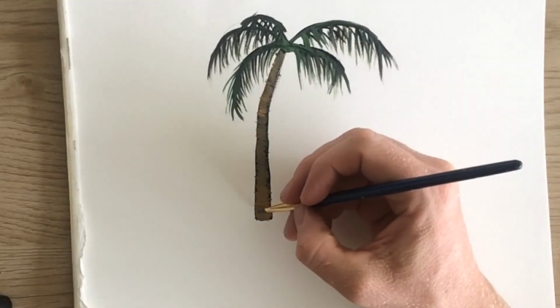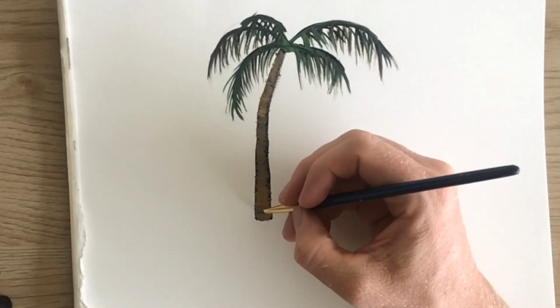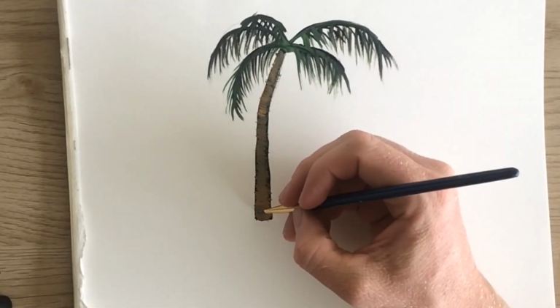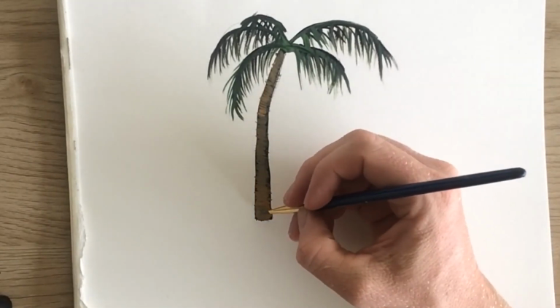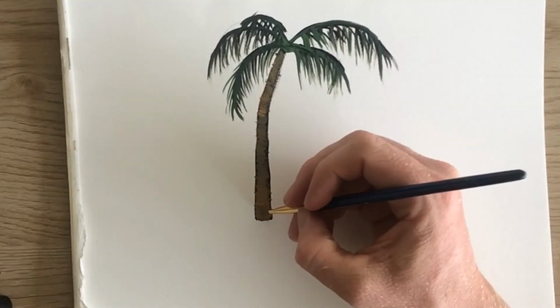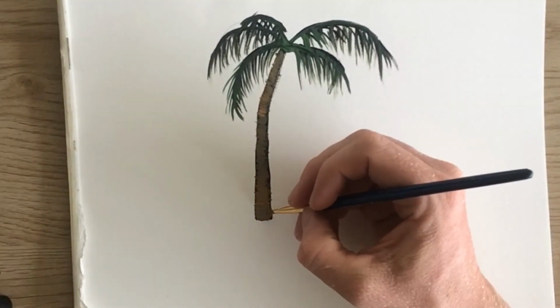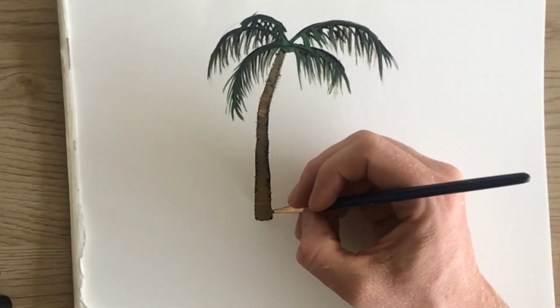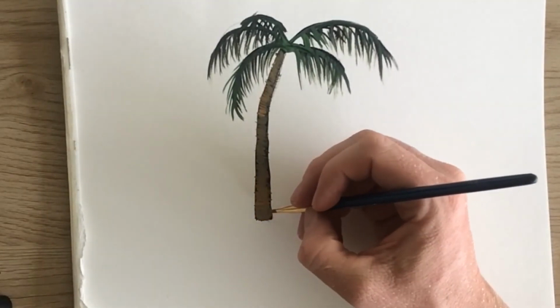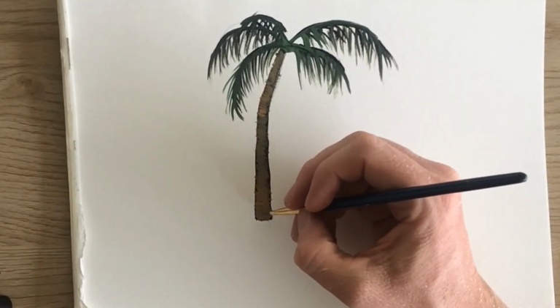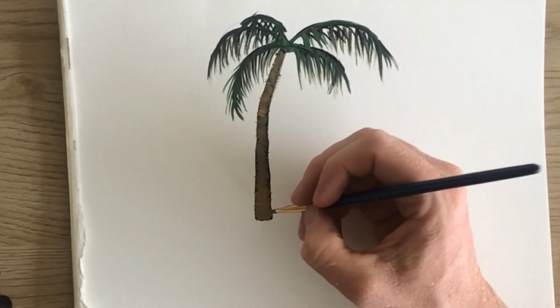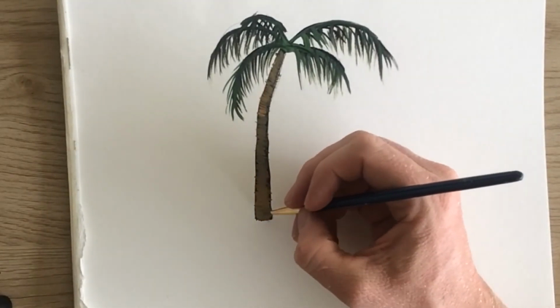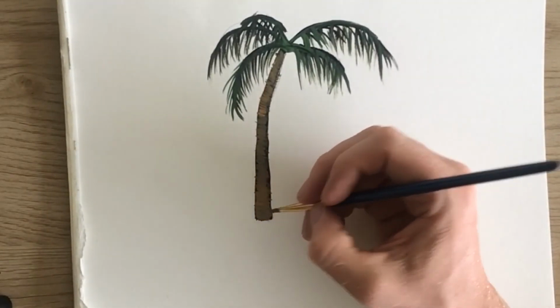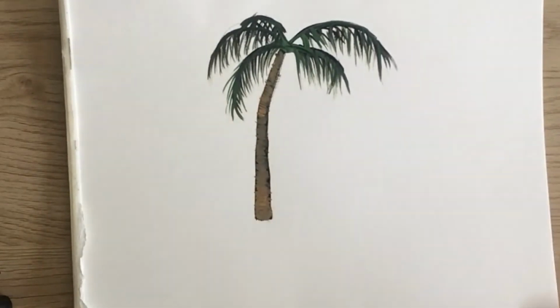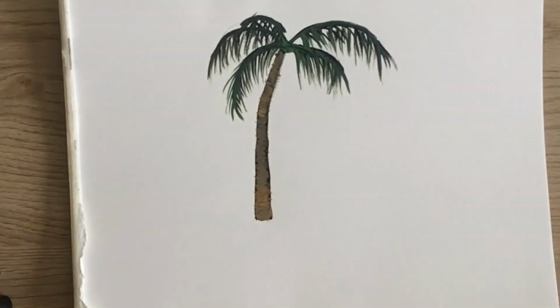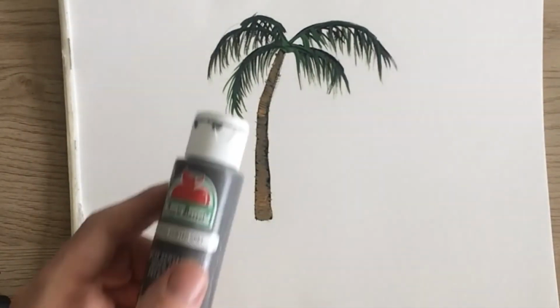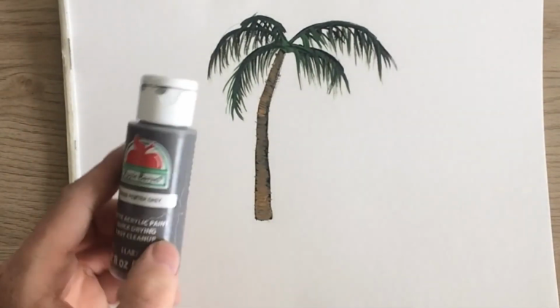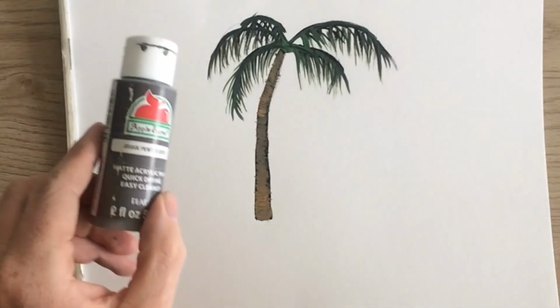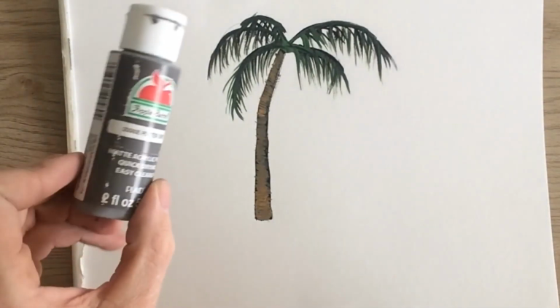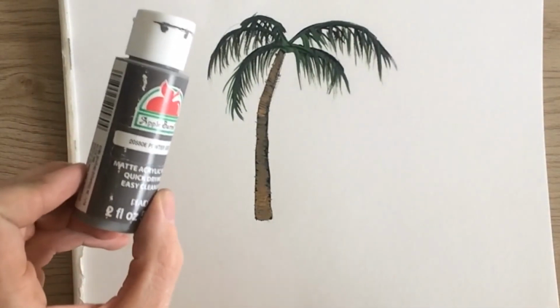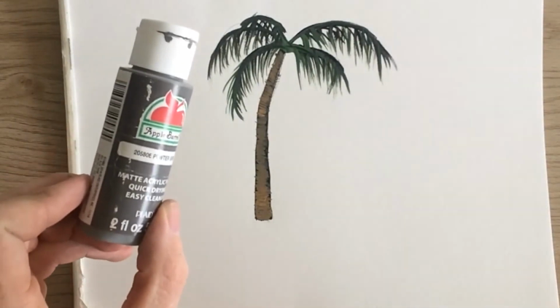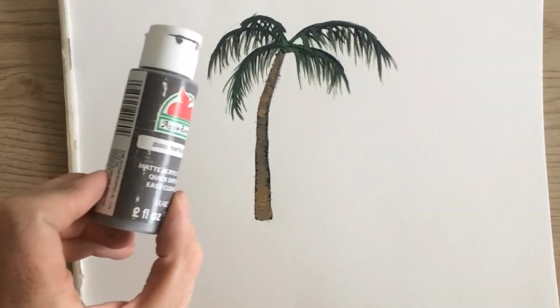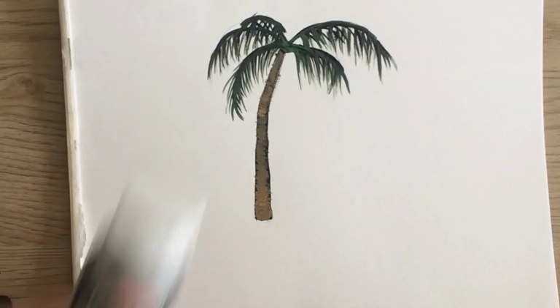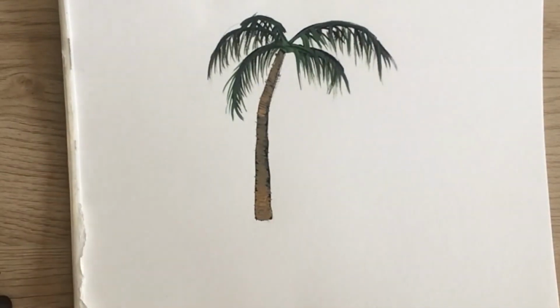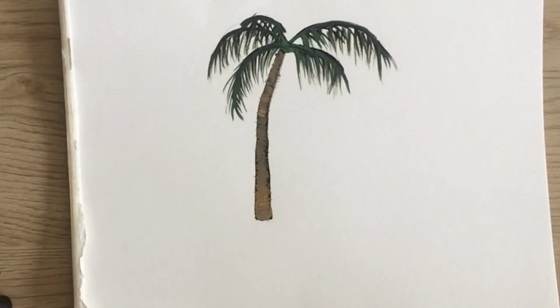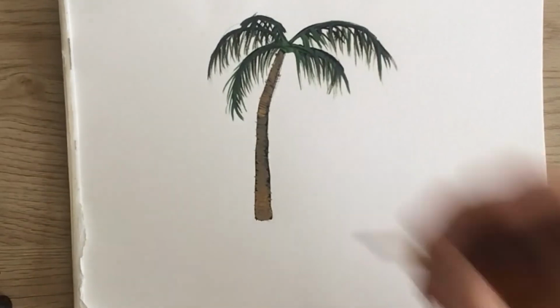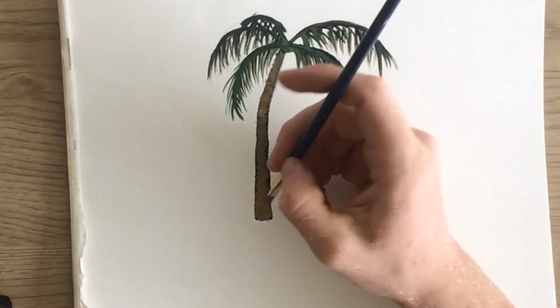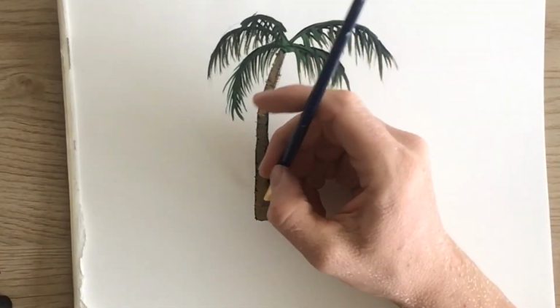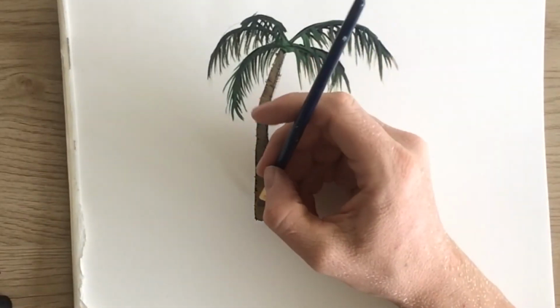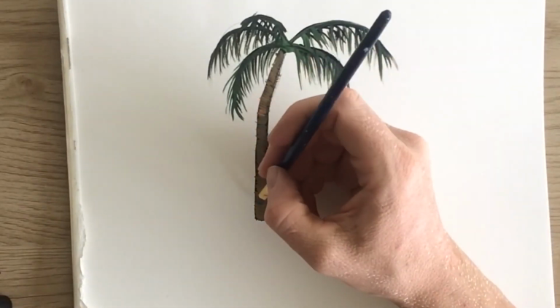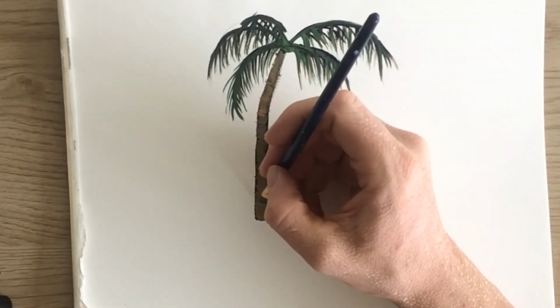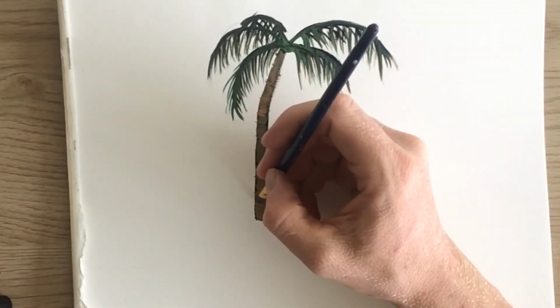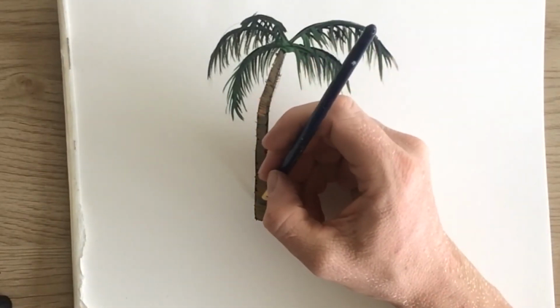Now that I have those details in there I'm gonna add in some gray just to give it a feeling of depth.